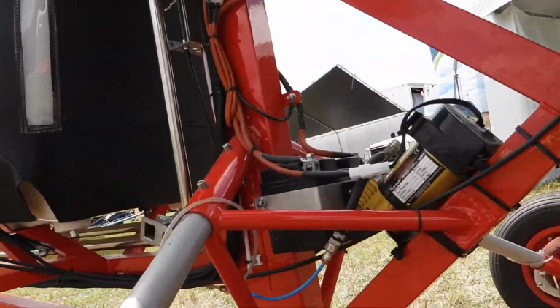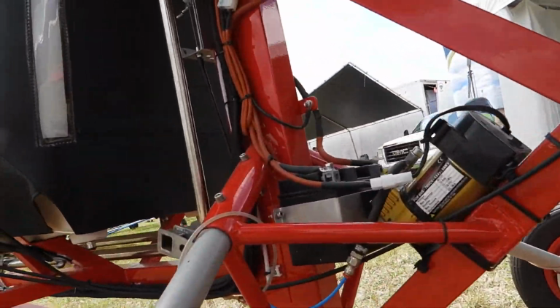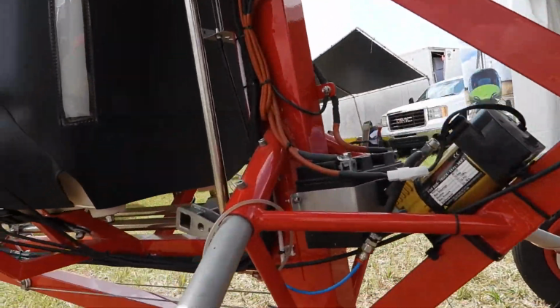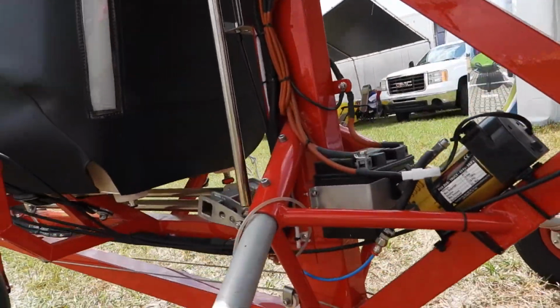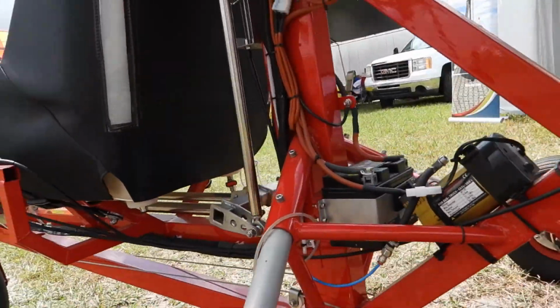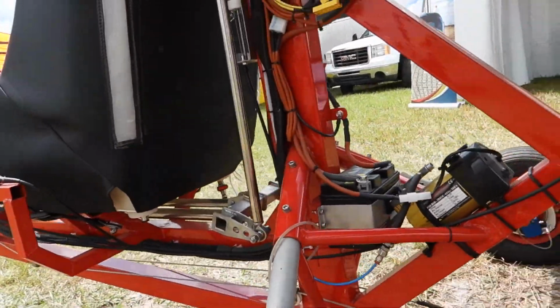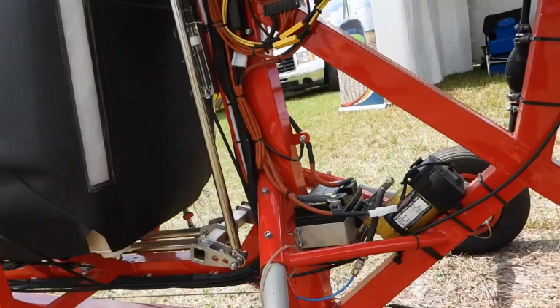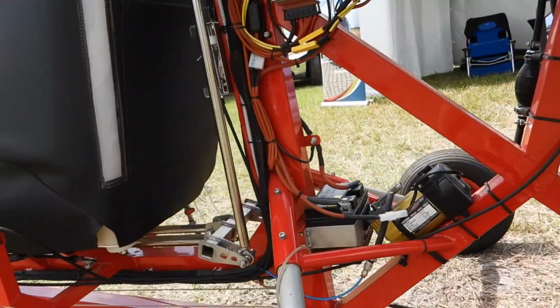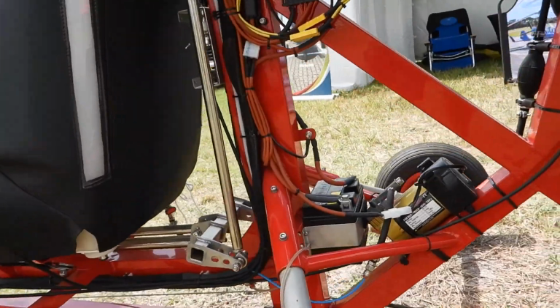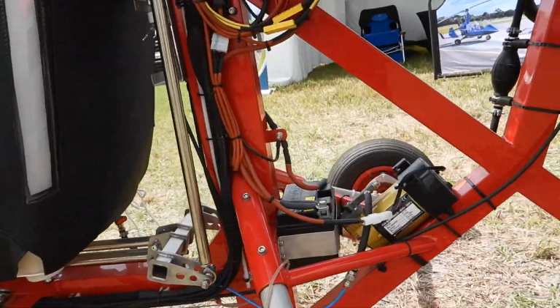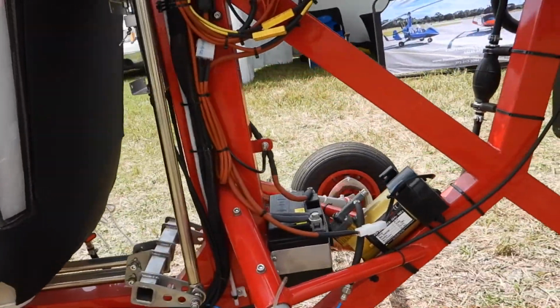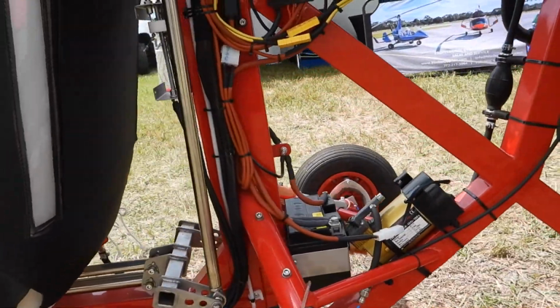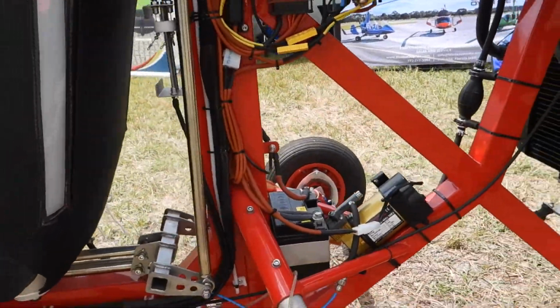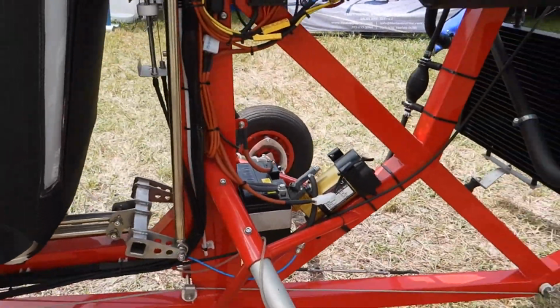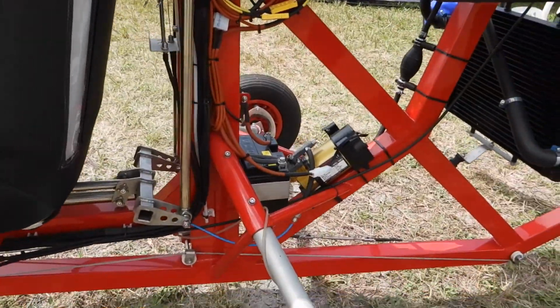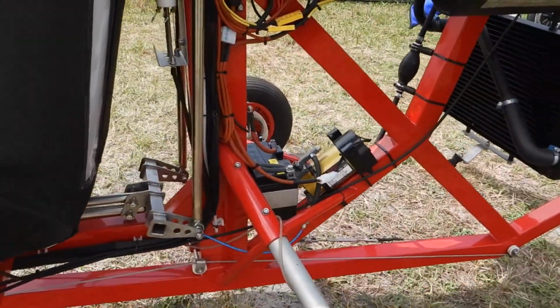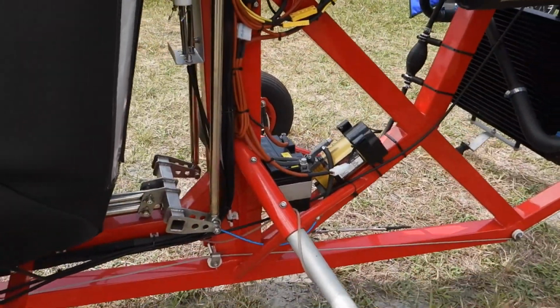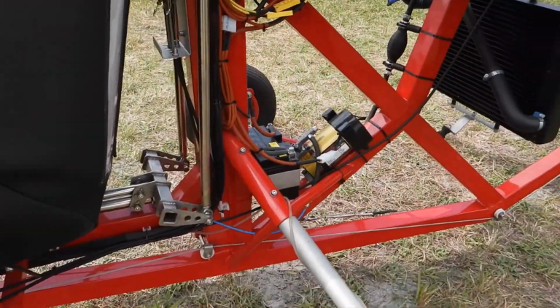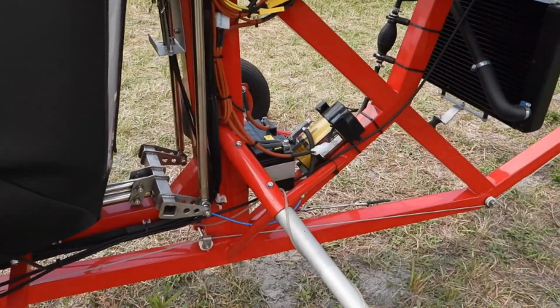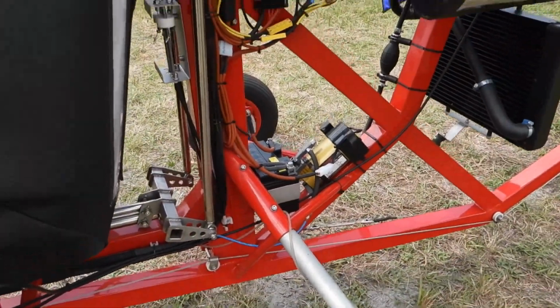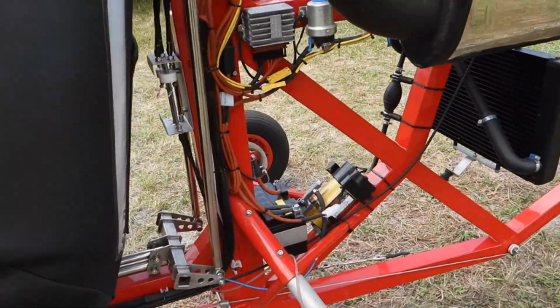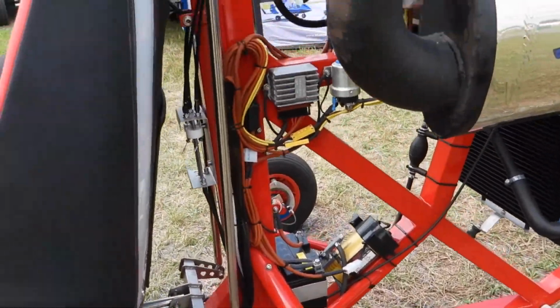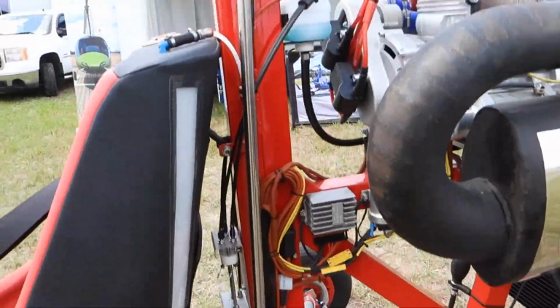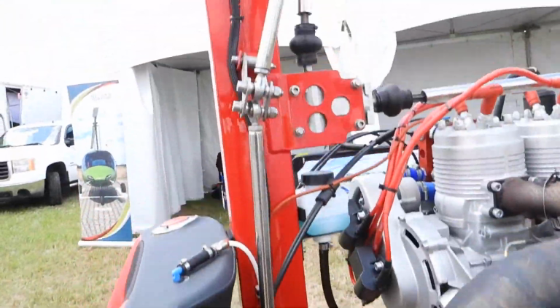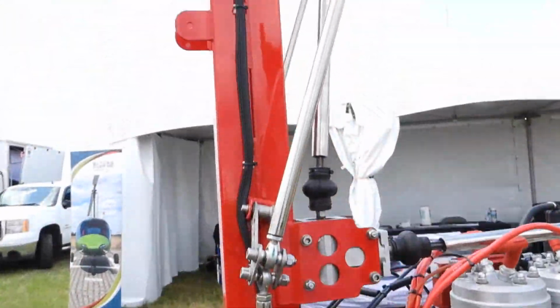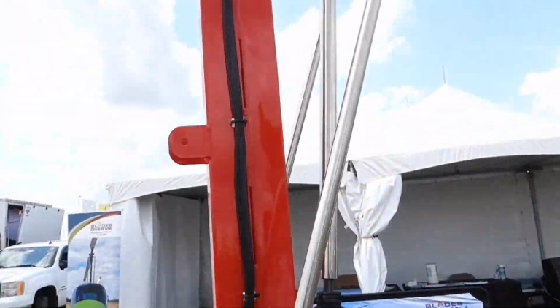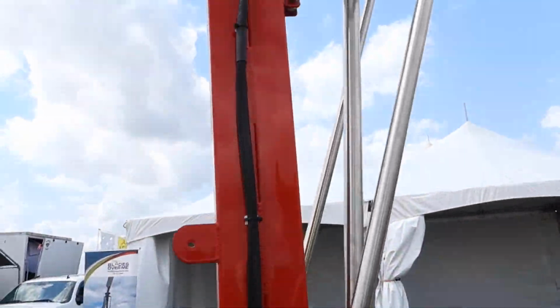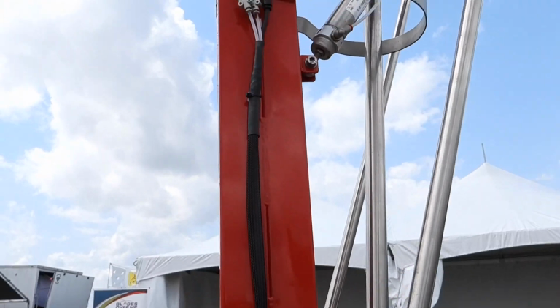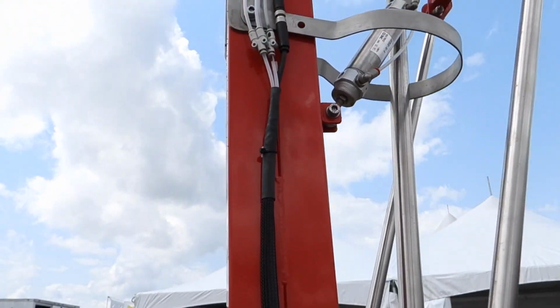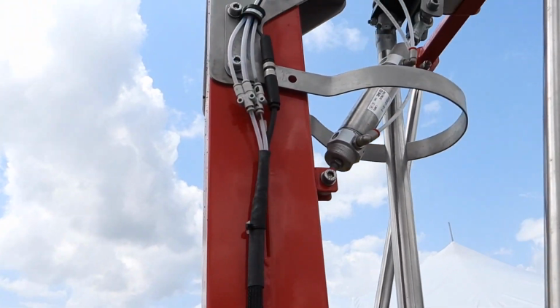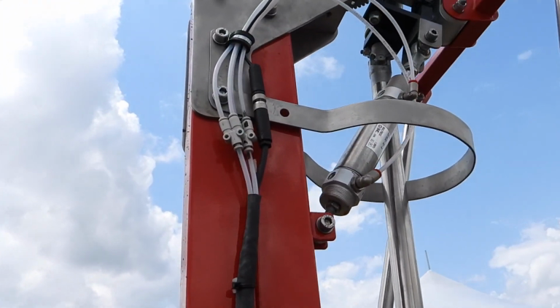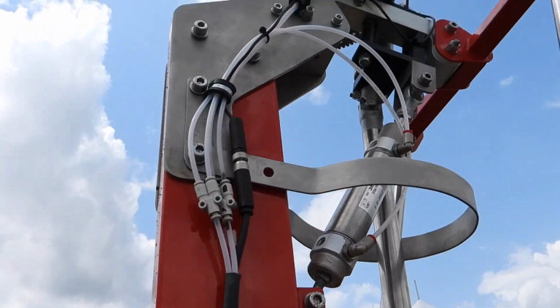What's the compressor for? Because this has a brake for the head. You see that? Okay.